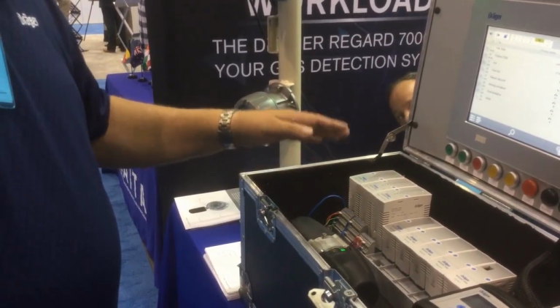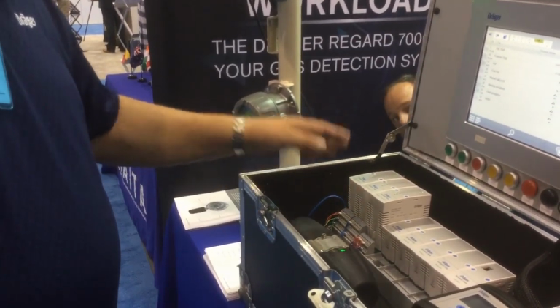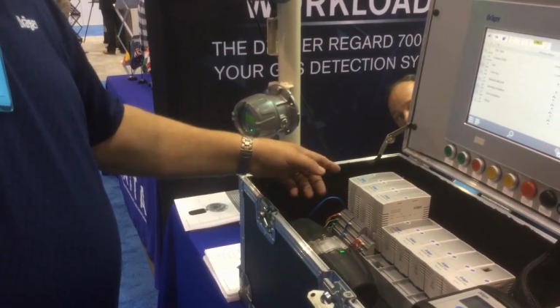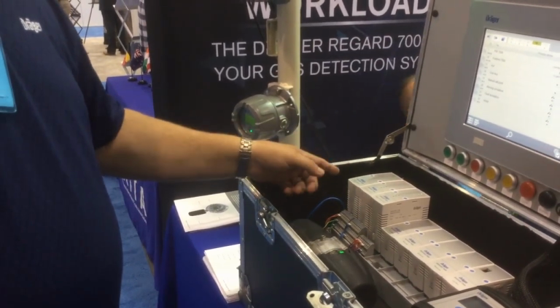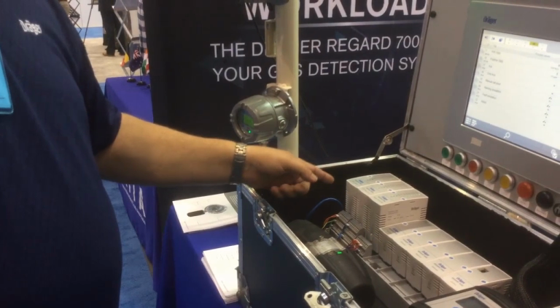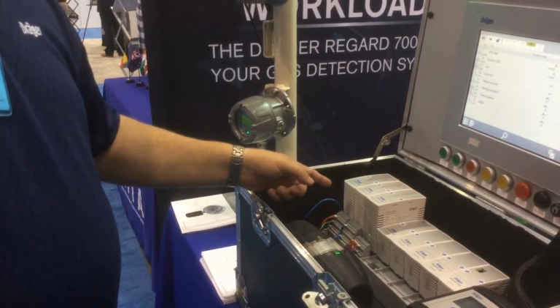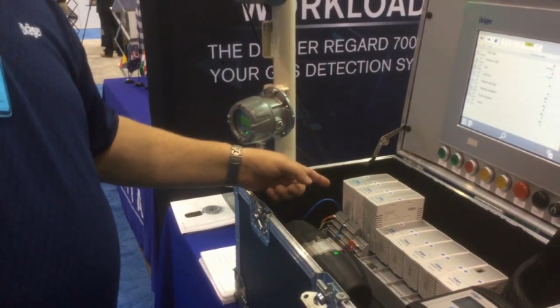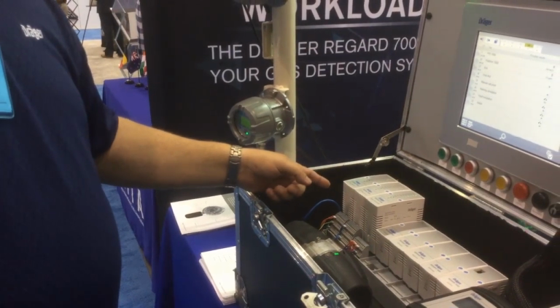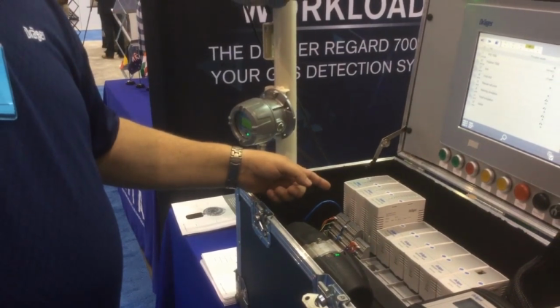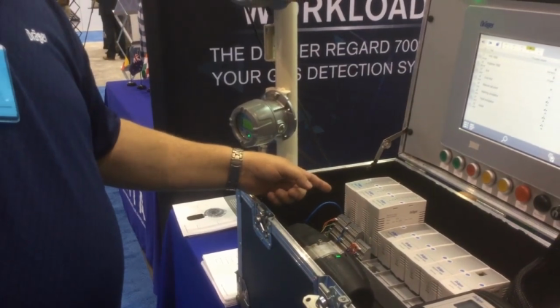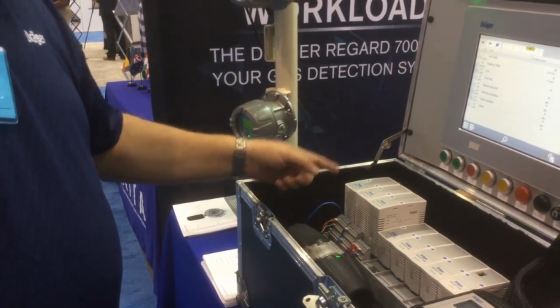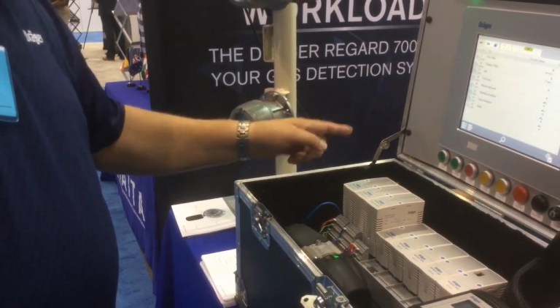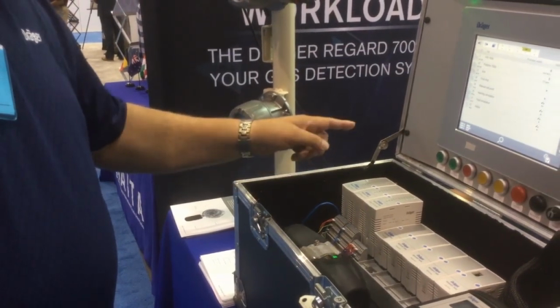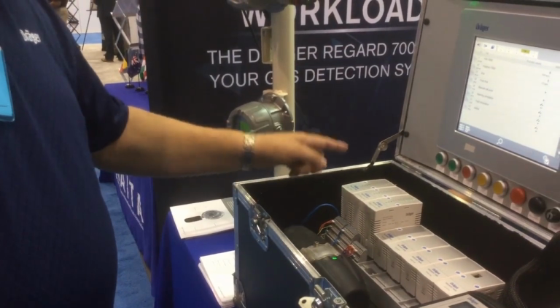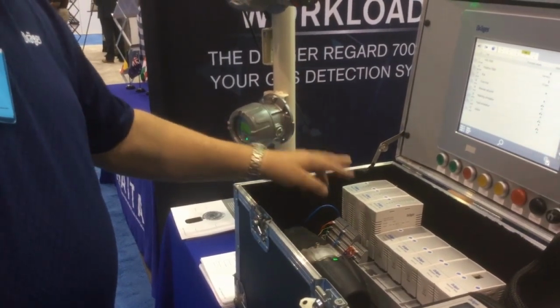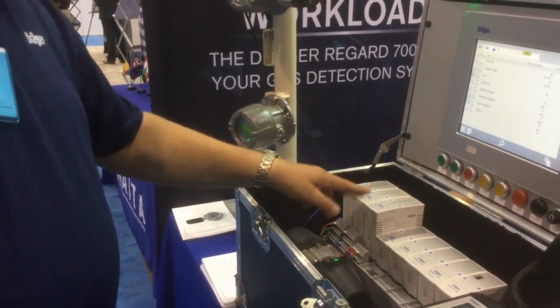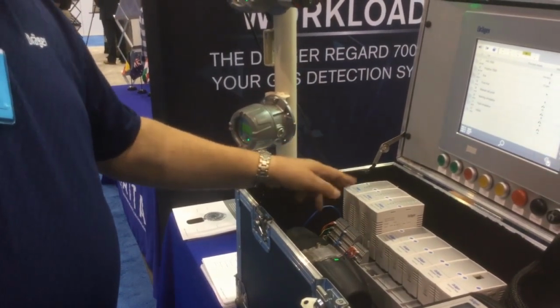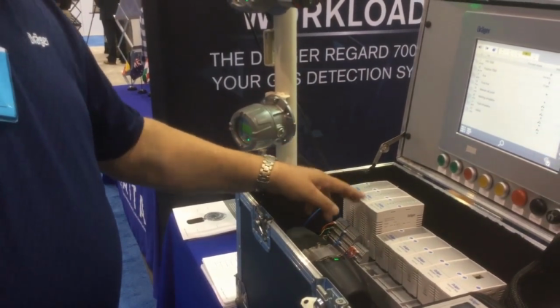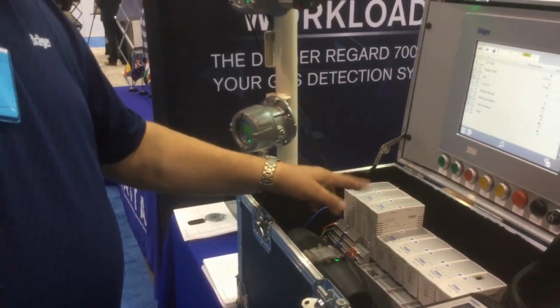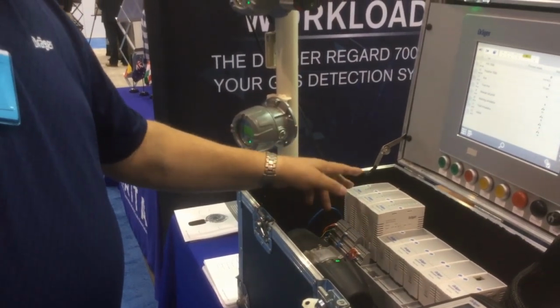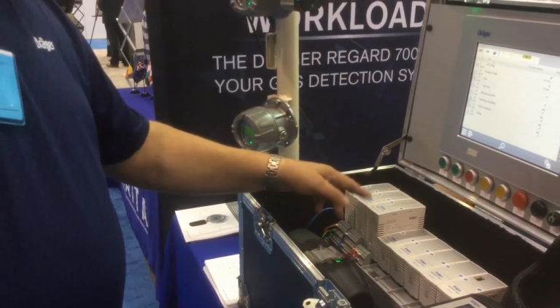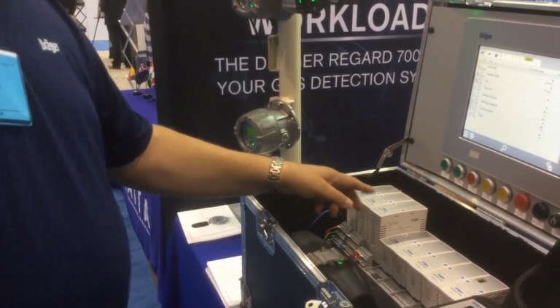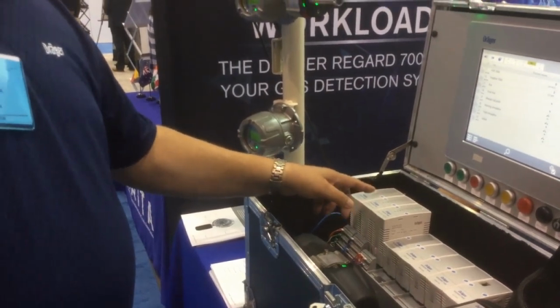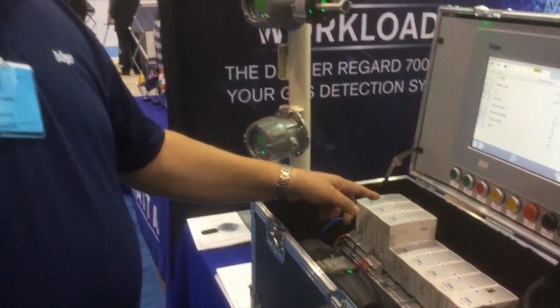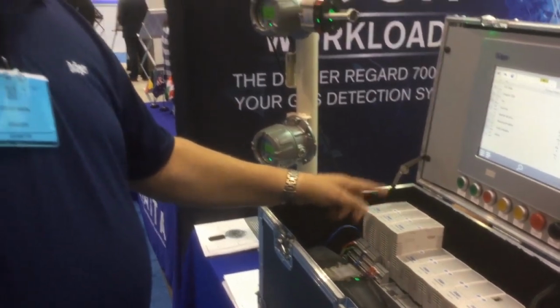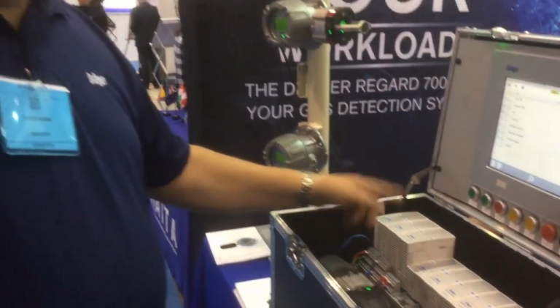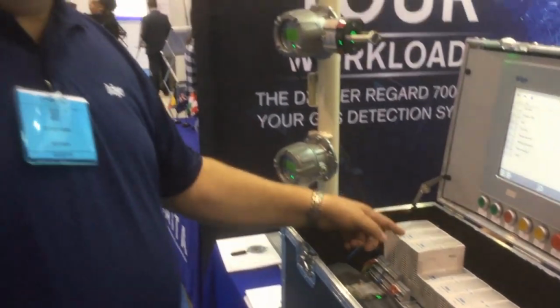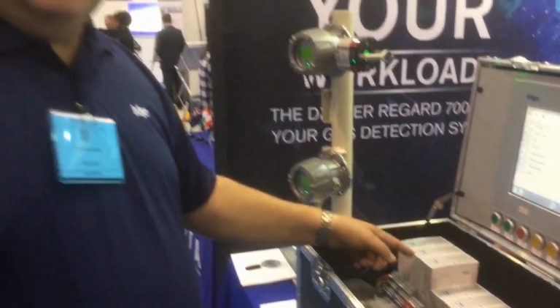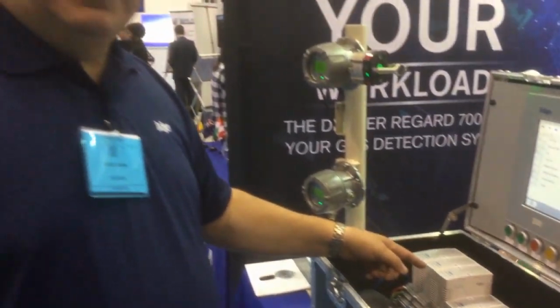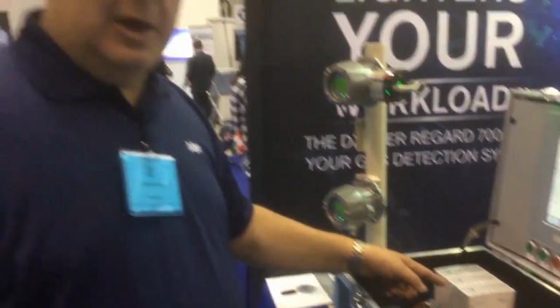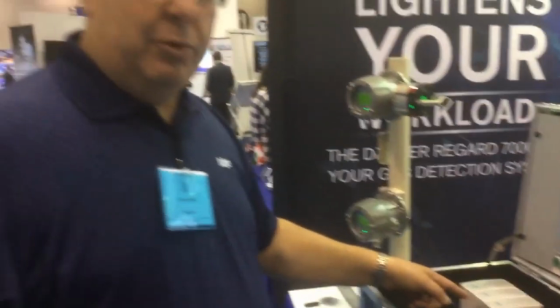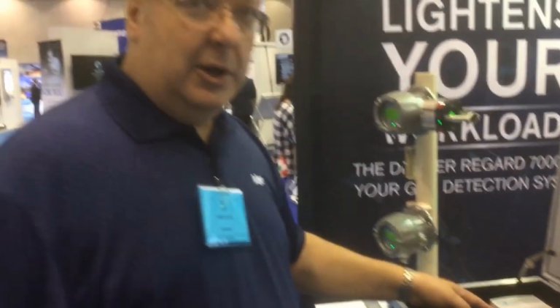If something happens to the team leader, the system elects a new team leader and it keeps operating.